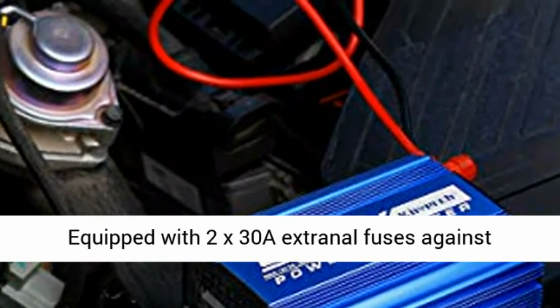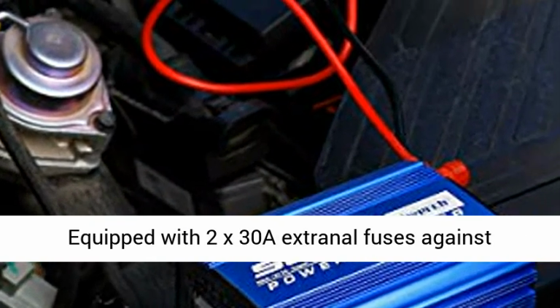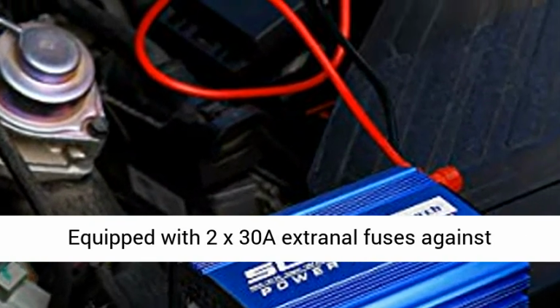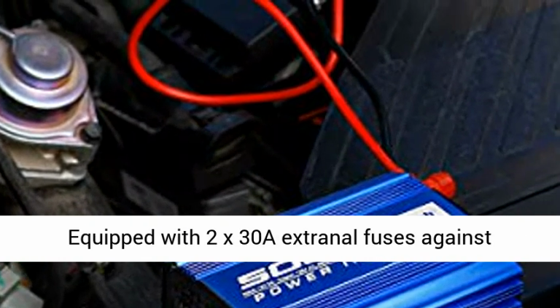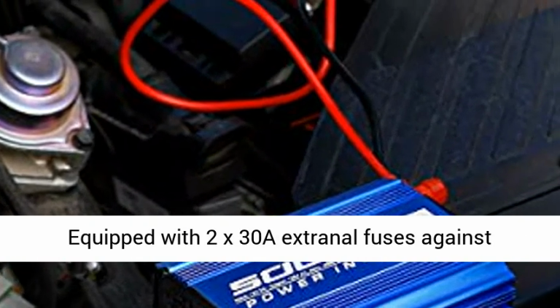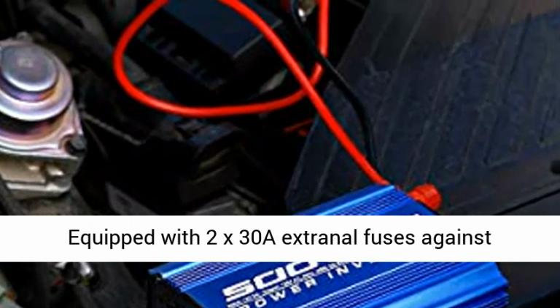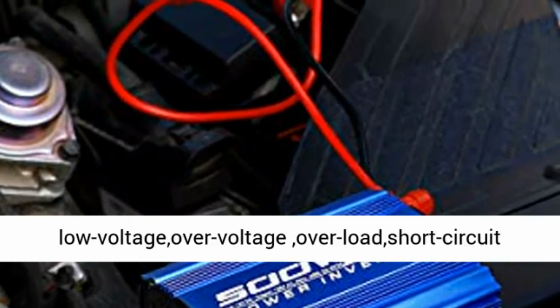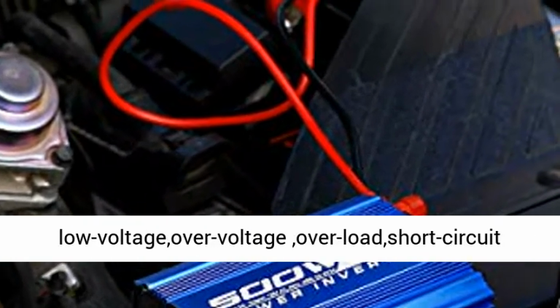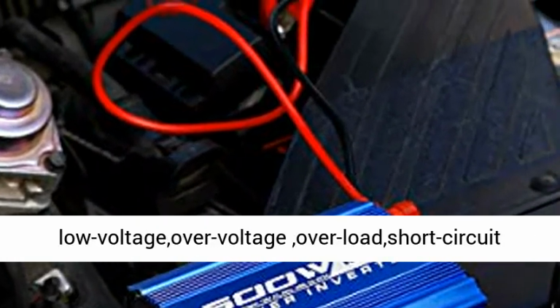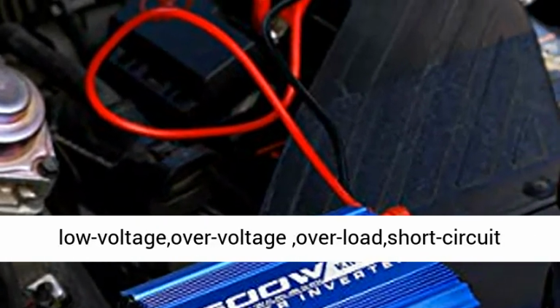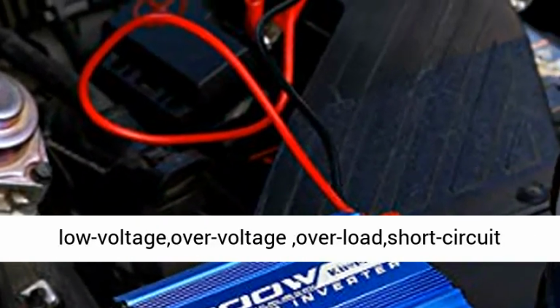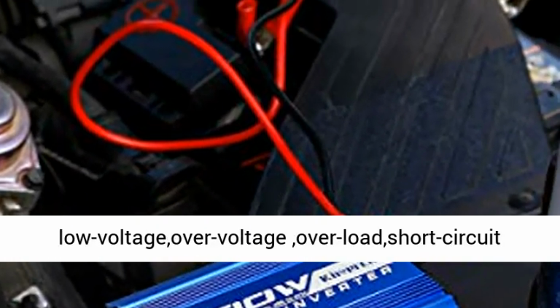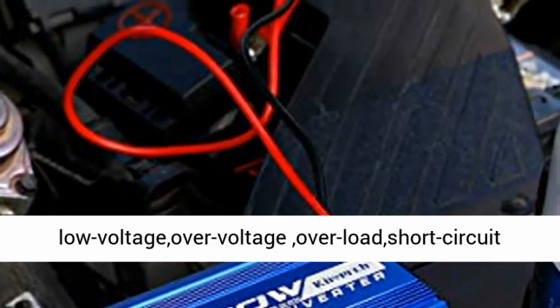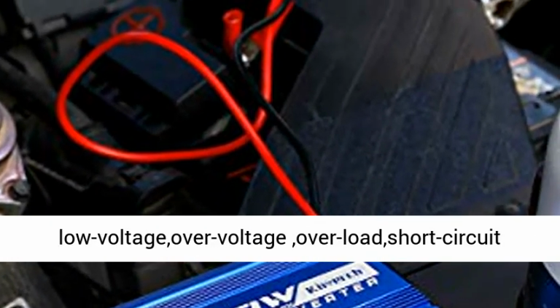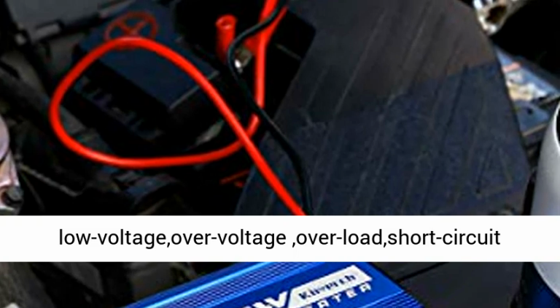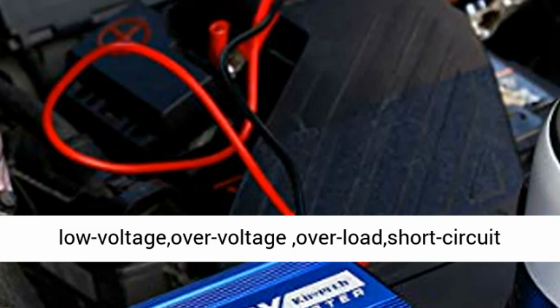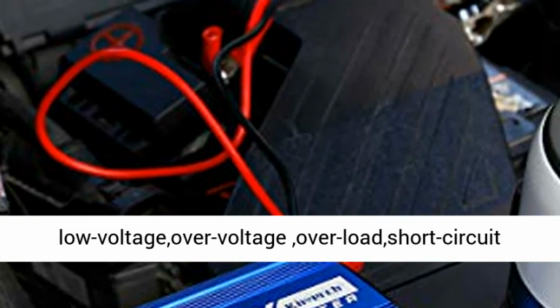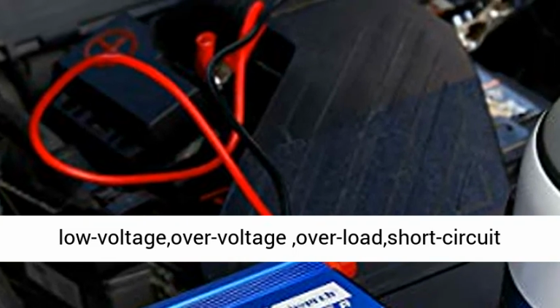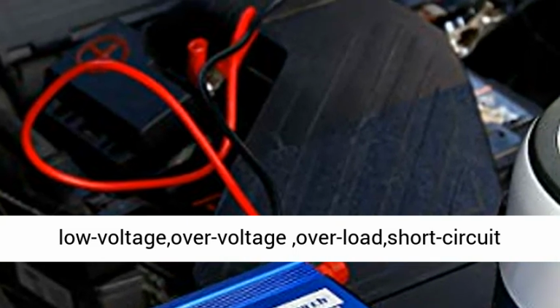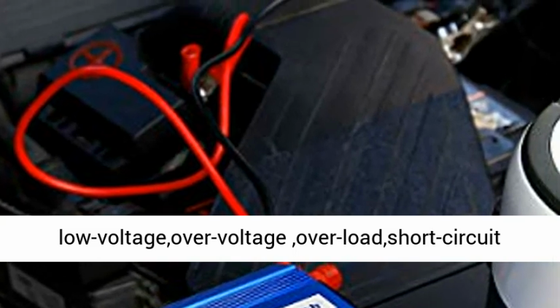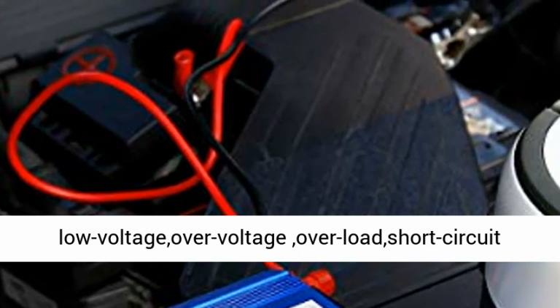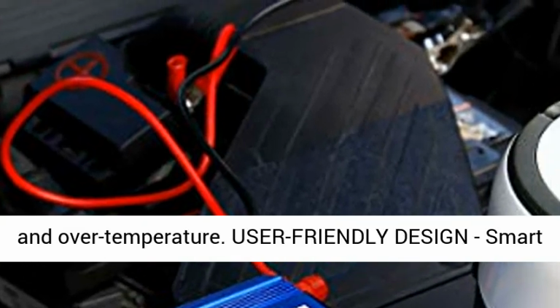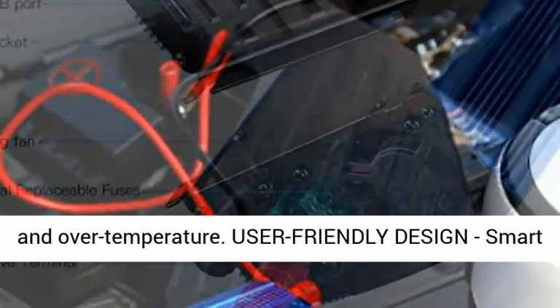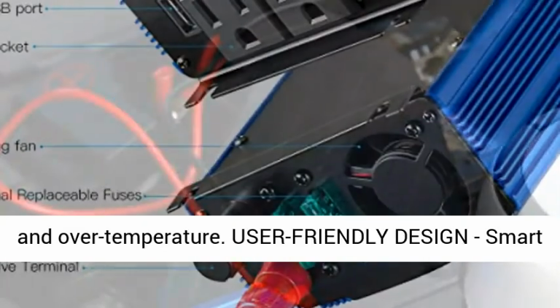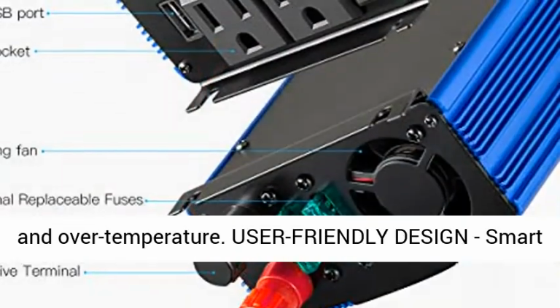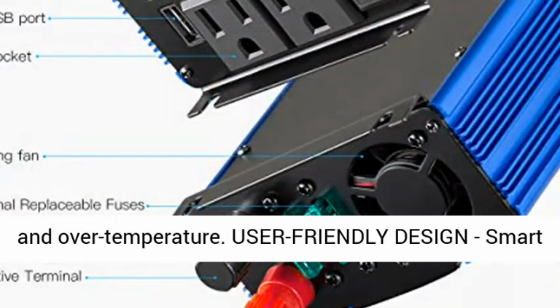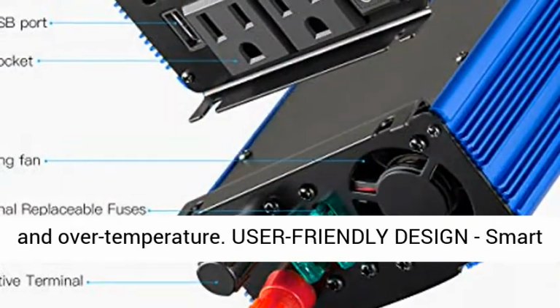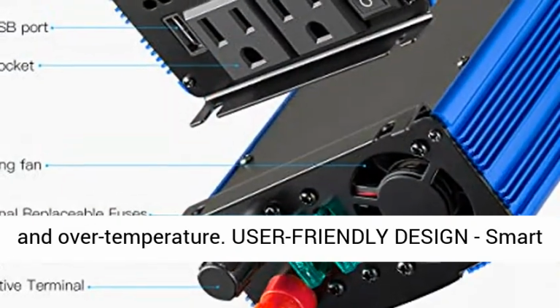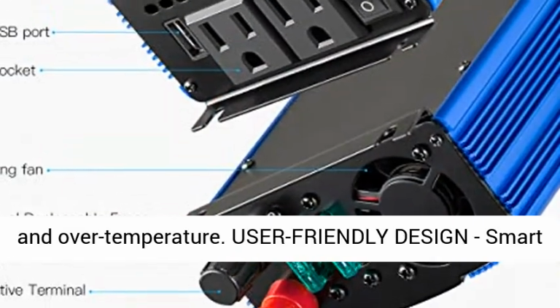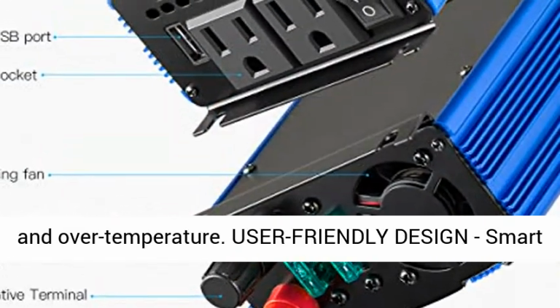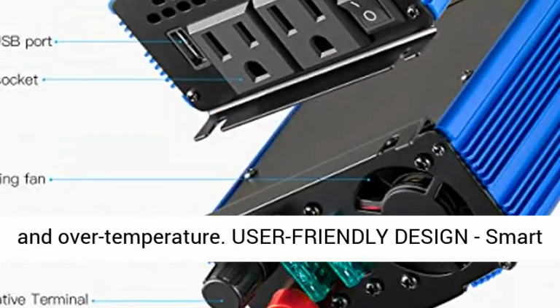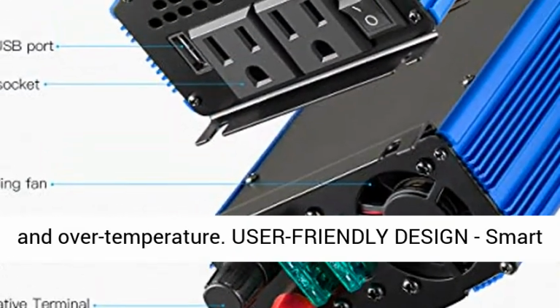Safety protection: equipped with 2 x 30A extra internal fuses, guarding against low voltage, over voltage, overload, short circuit, and over temperature.